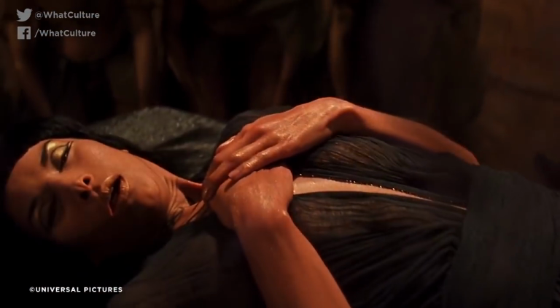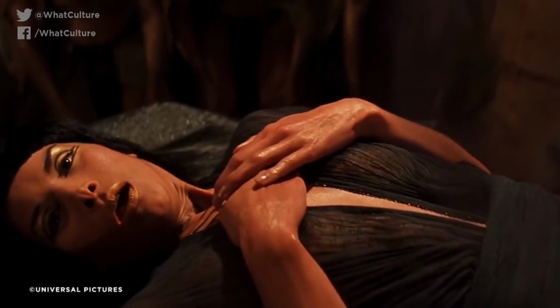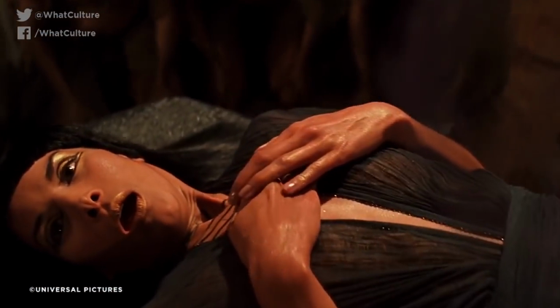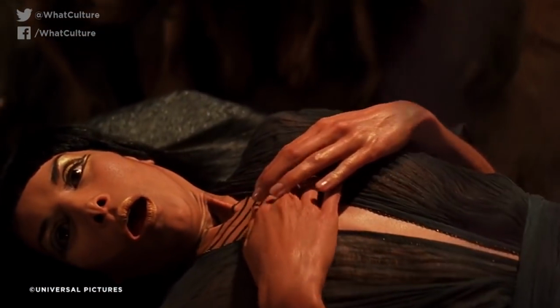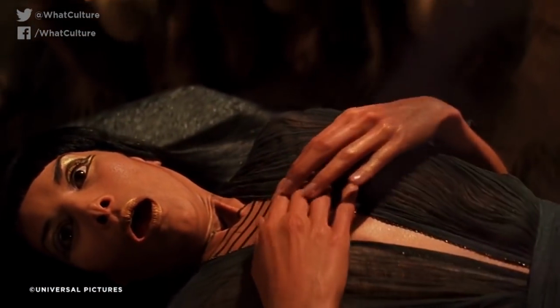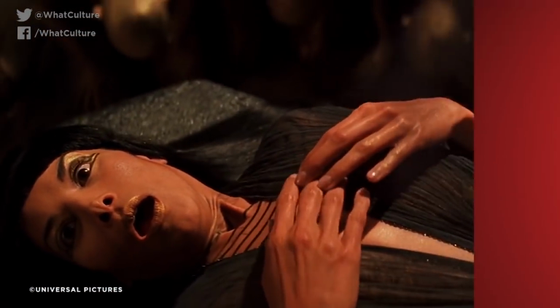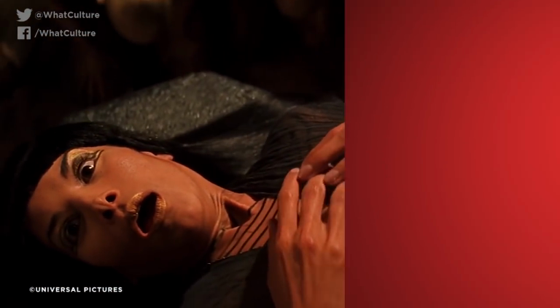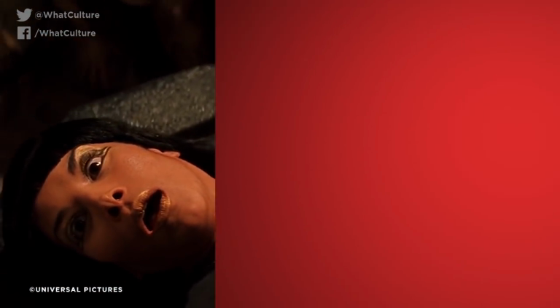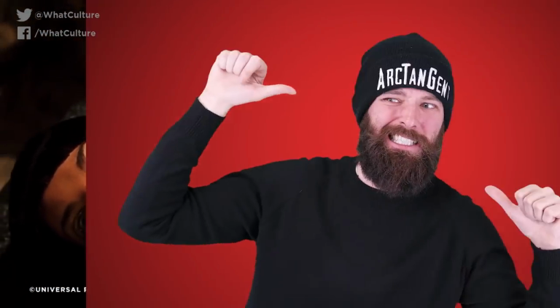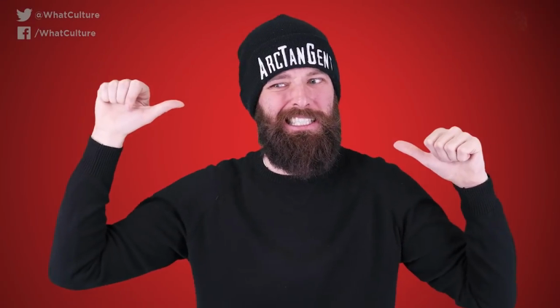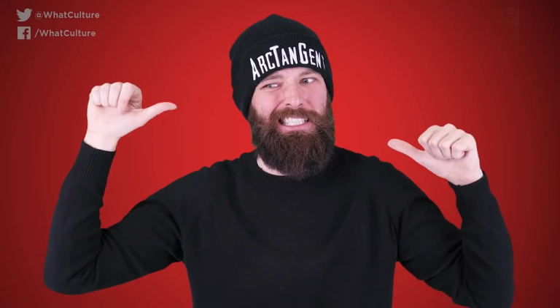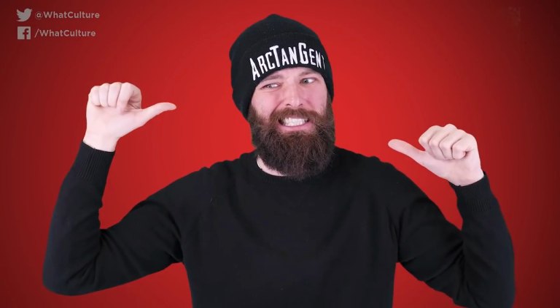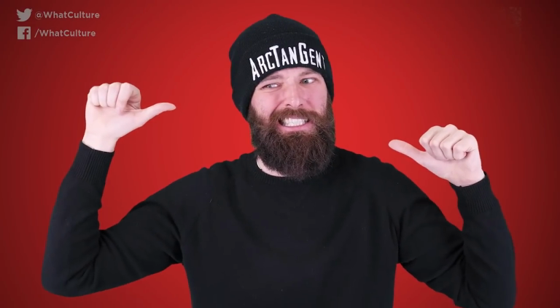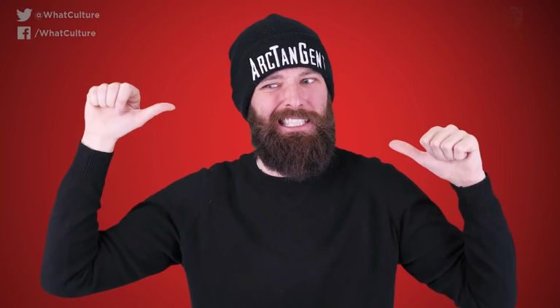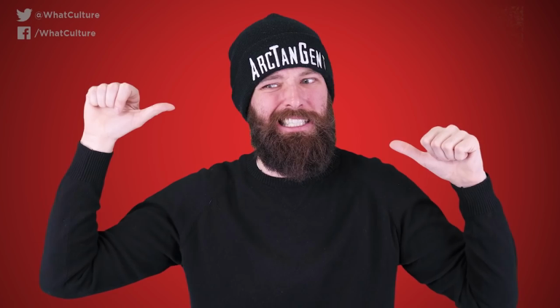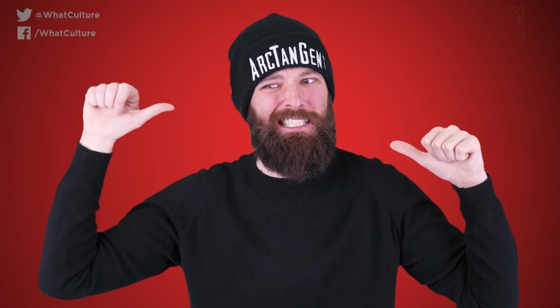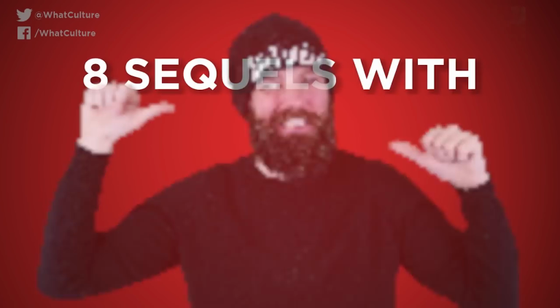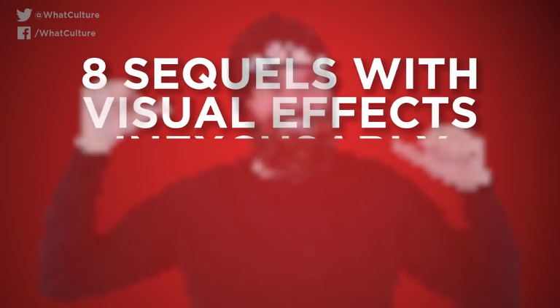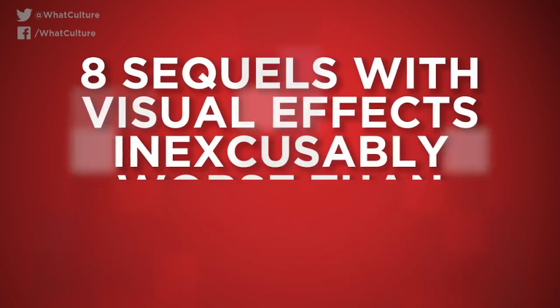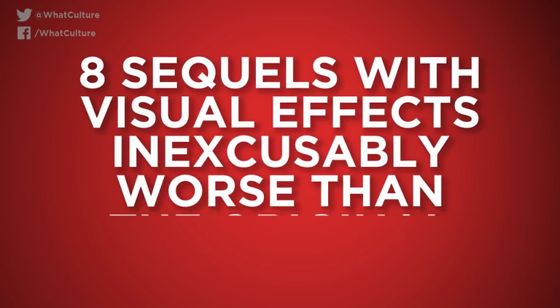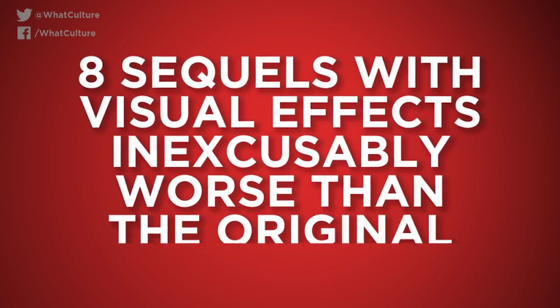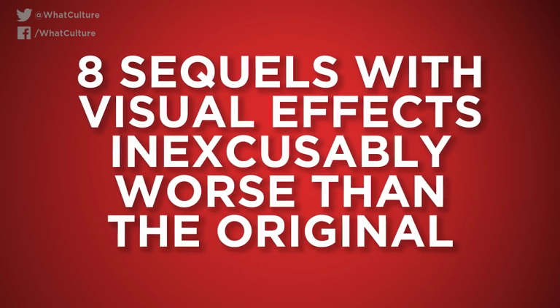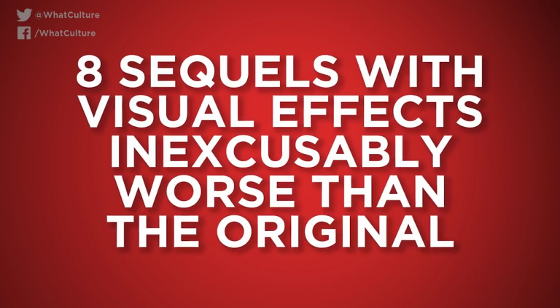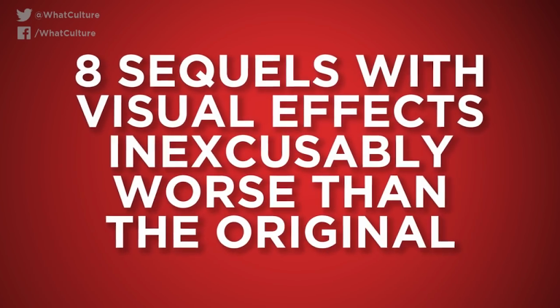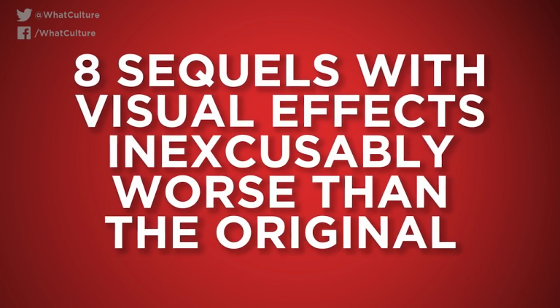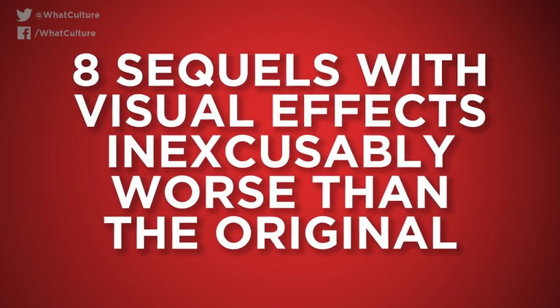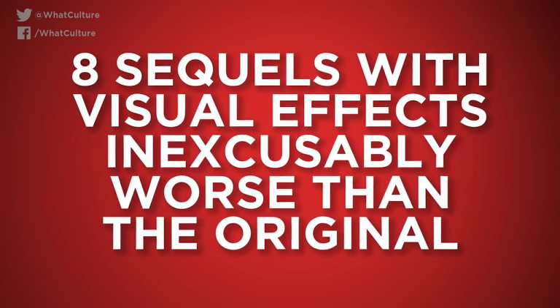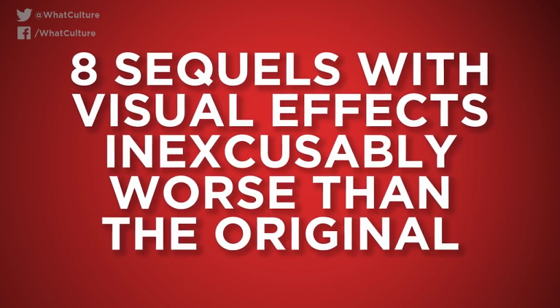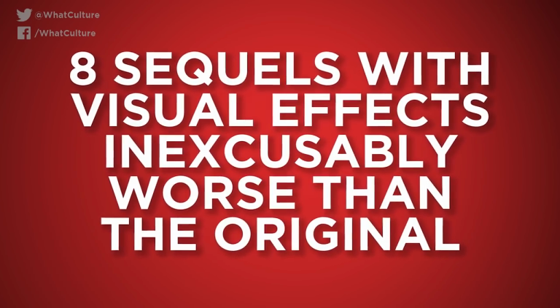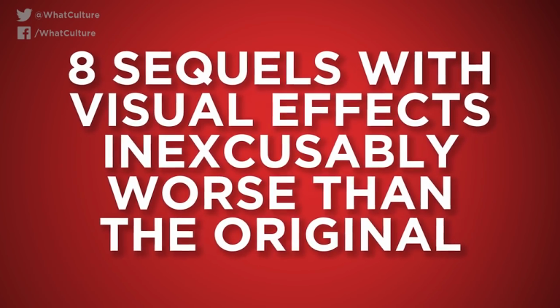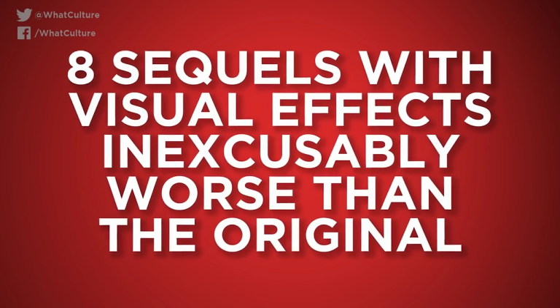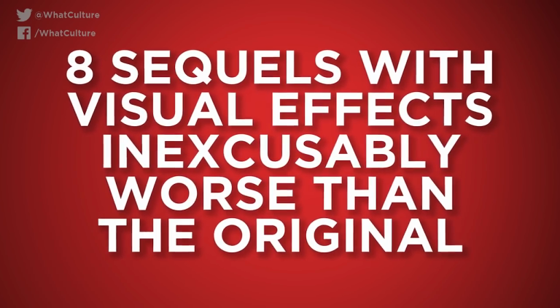Well, let's take a look, shall we? With this in mind, I'm Jules for WhatCulture.com and these are 8 sequels with visual effects inexcusably worse than the original.